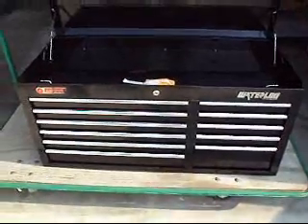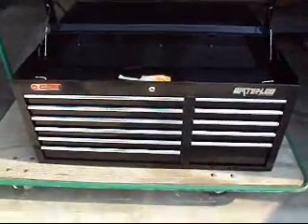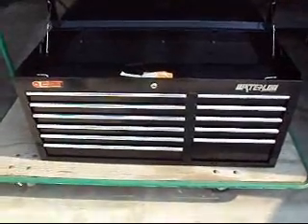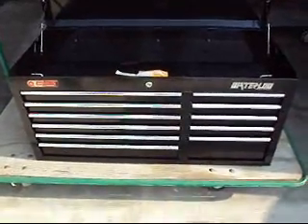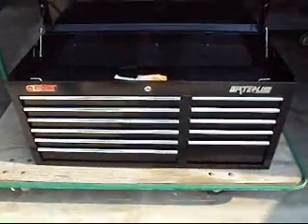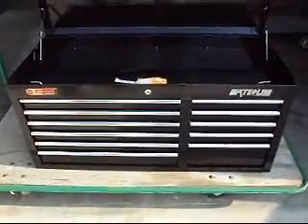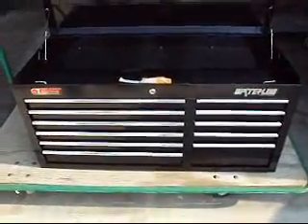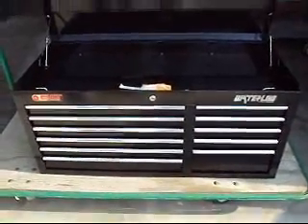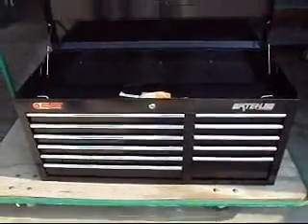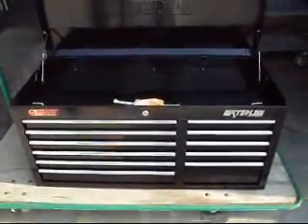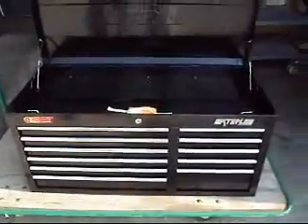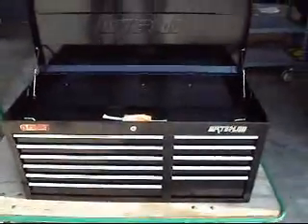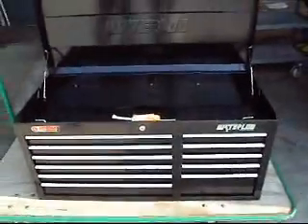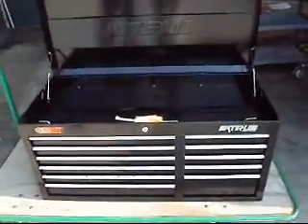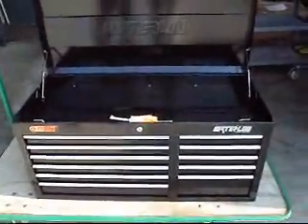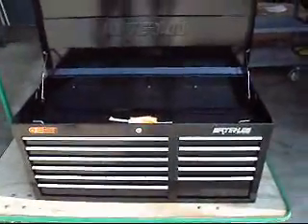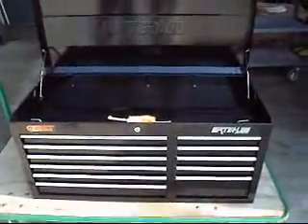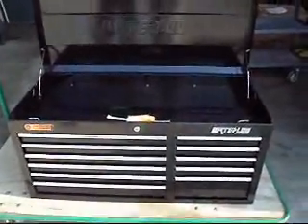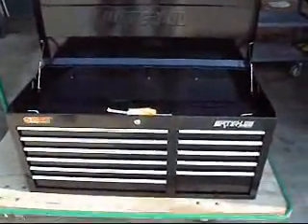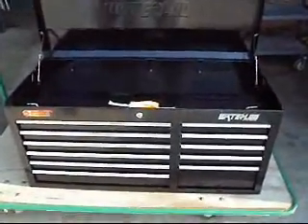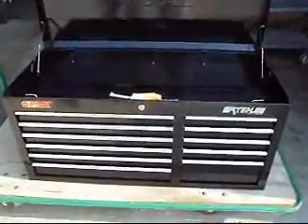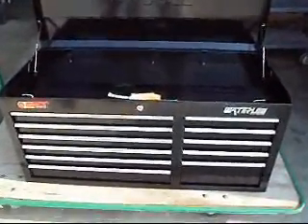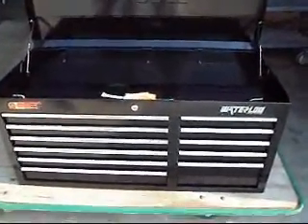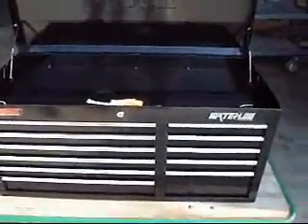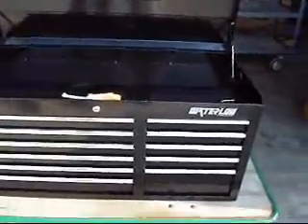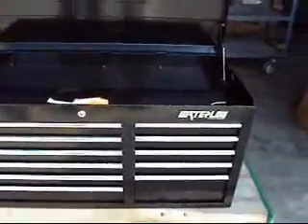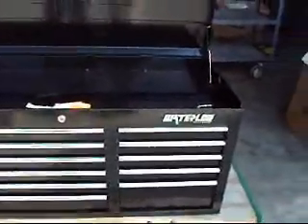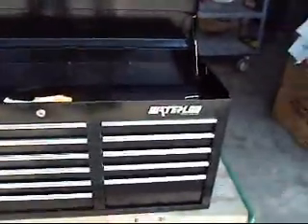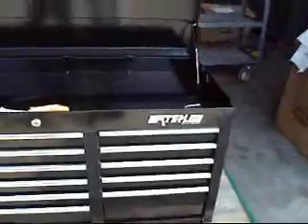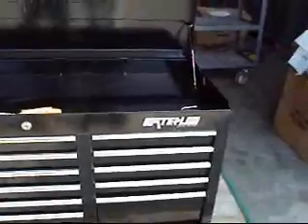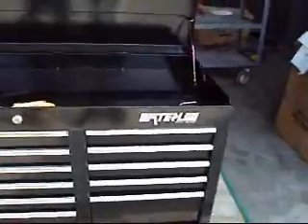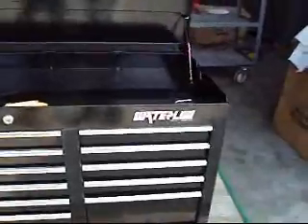Okay folks, what we have for you today is a Waterloo. It's model number TRX4111VK.